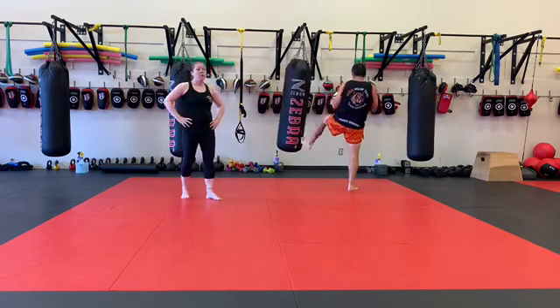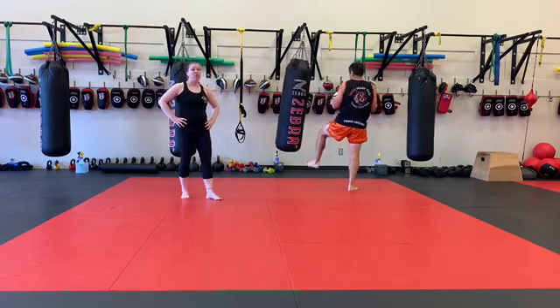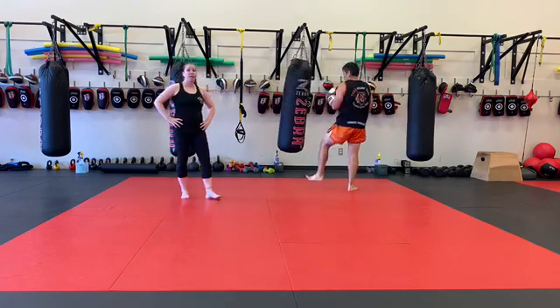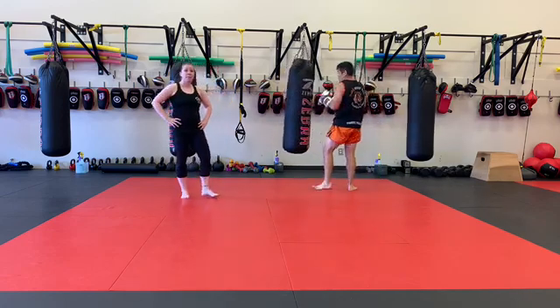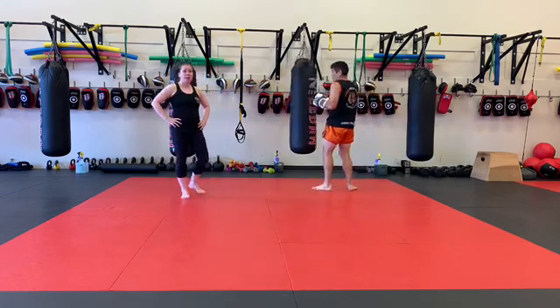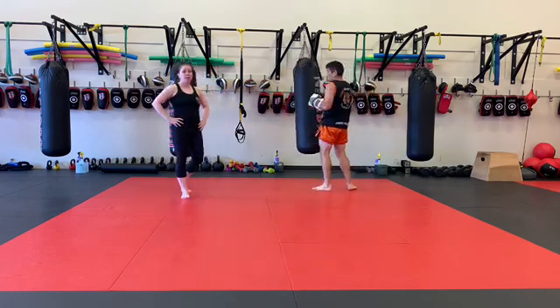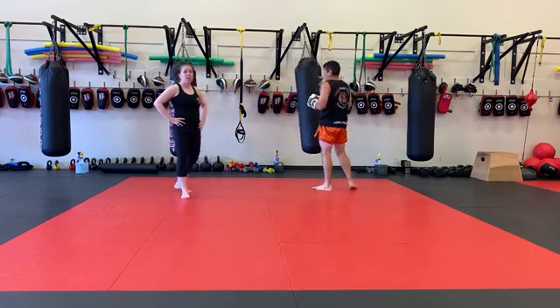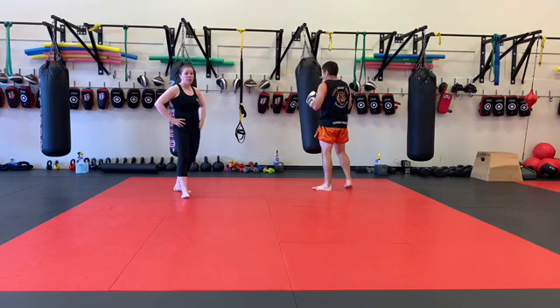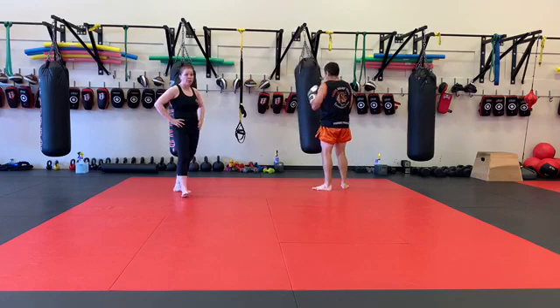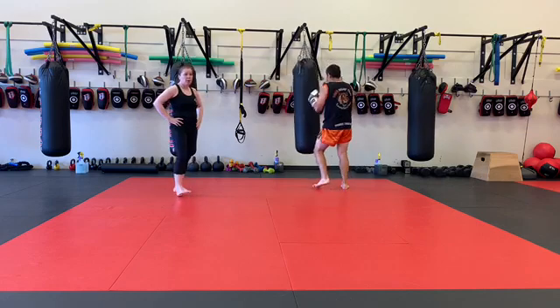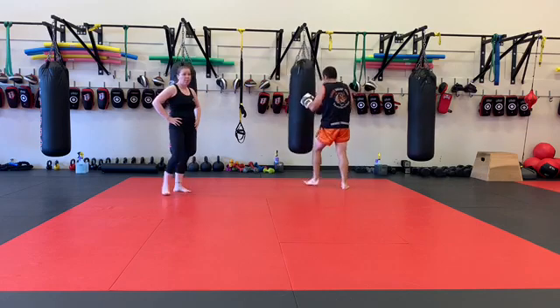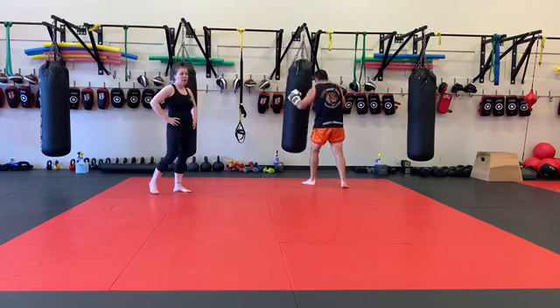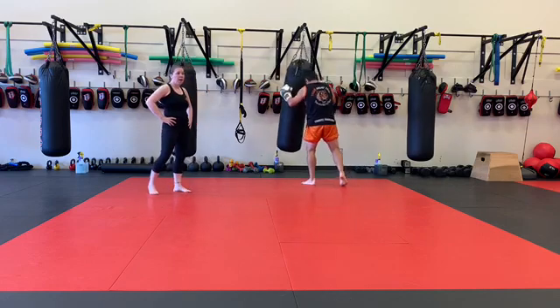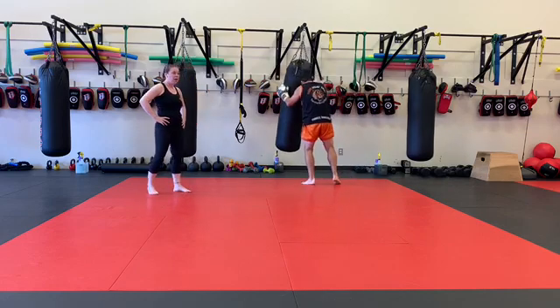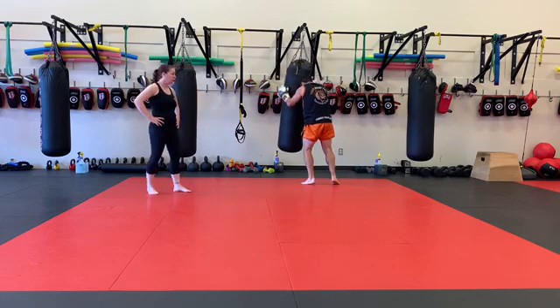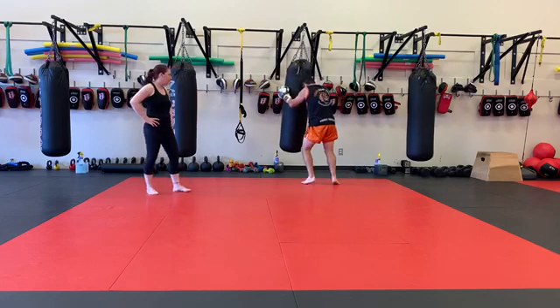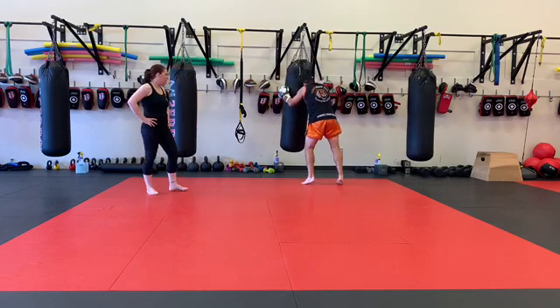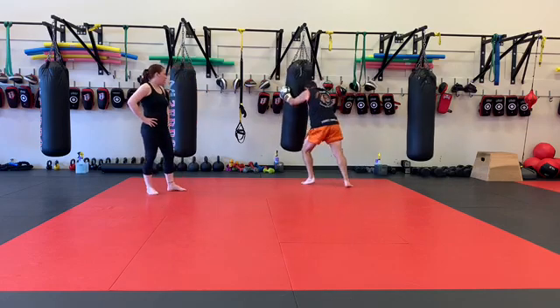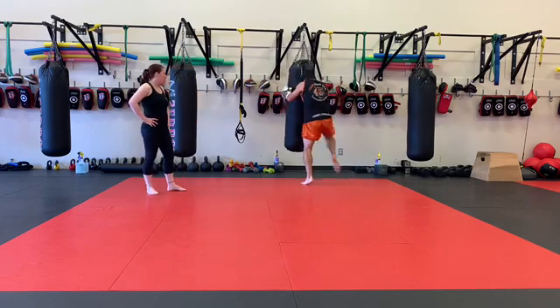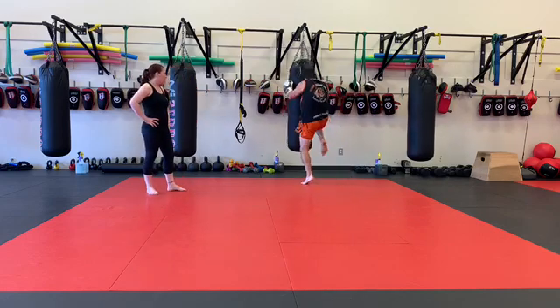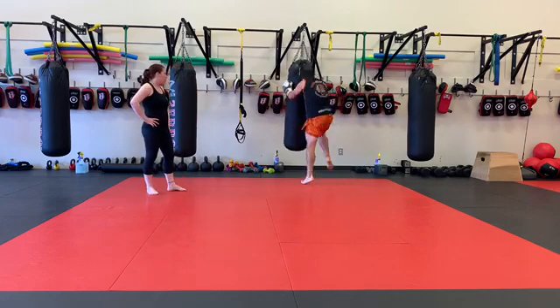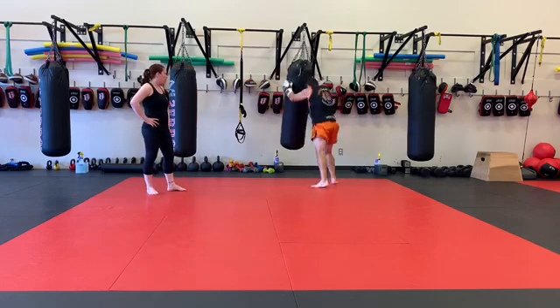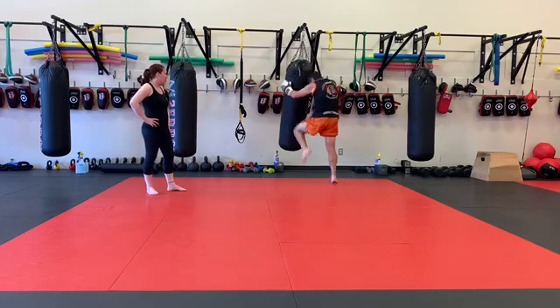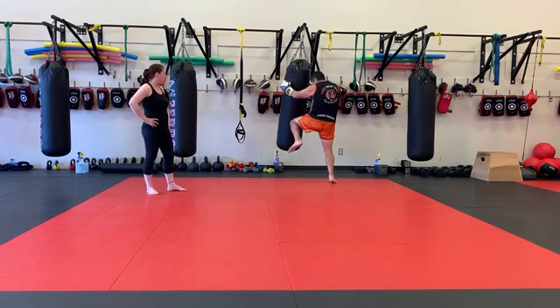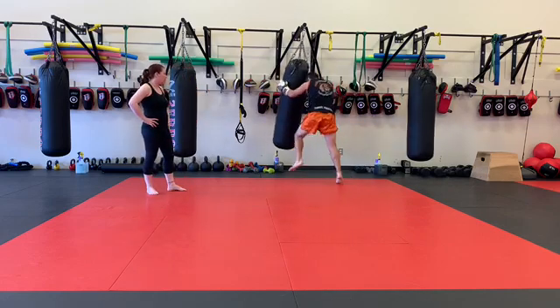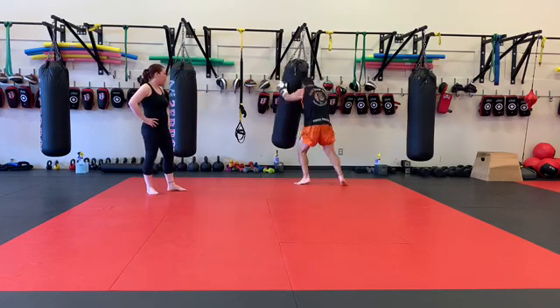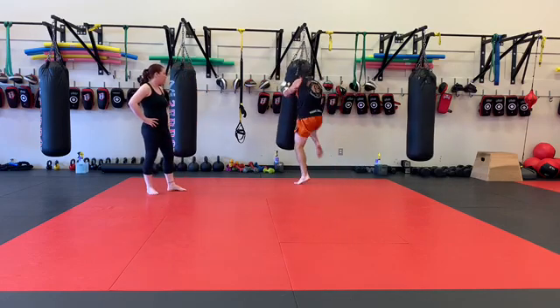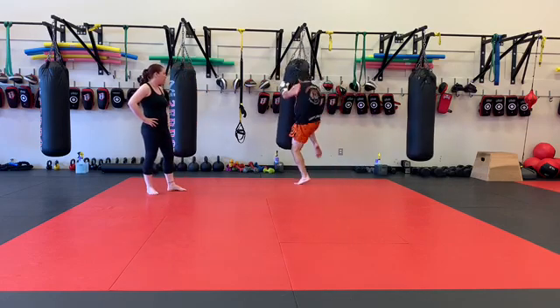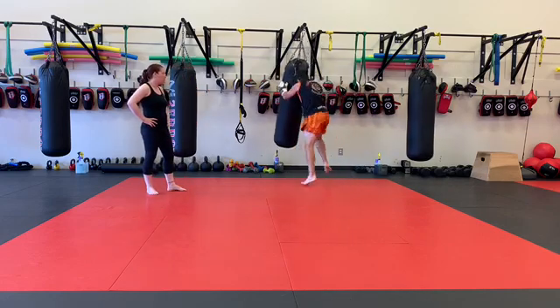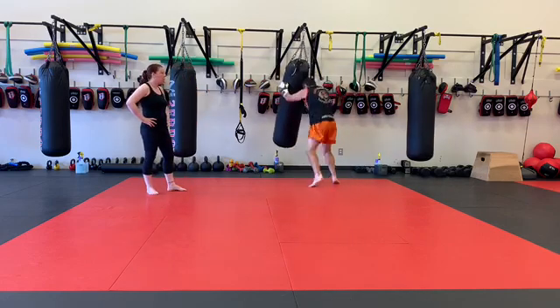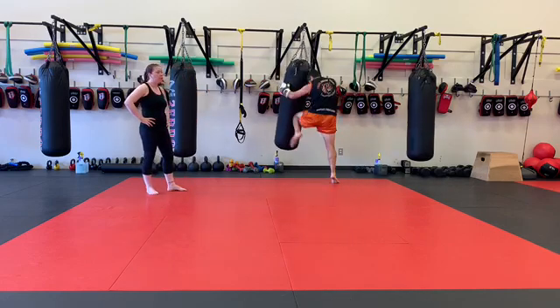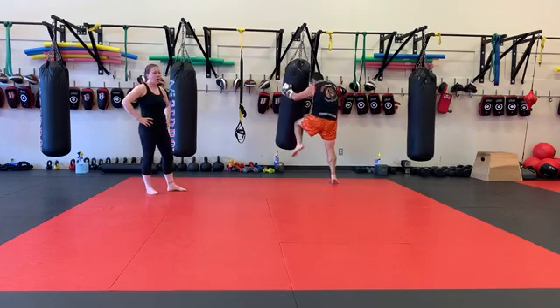50 skip knees — so you're going to grab the bag. 1, 2, 3, 4.